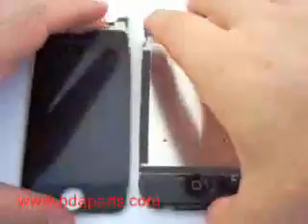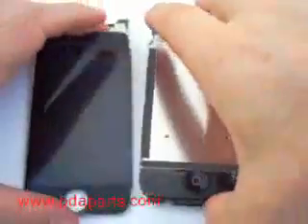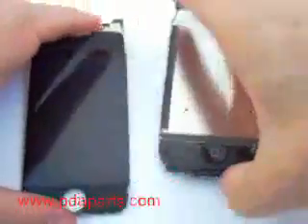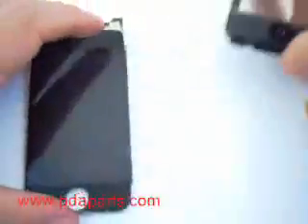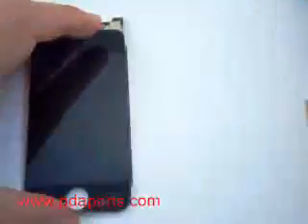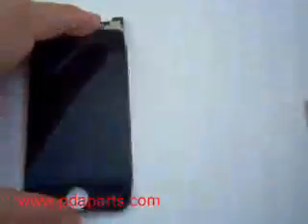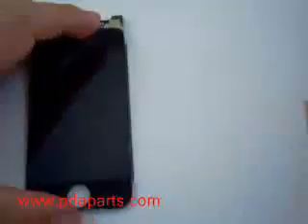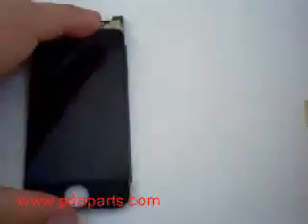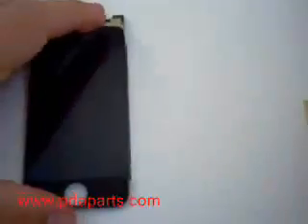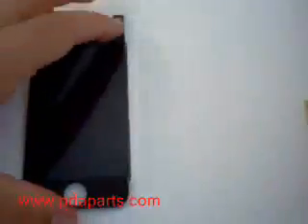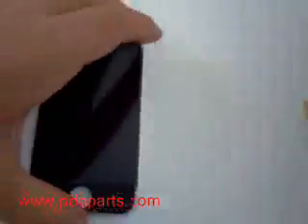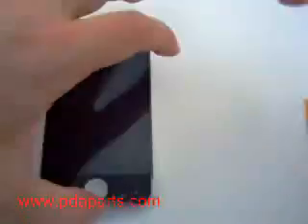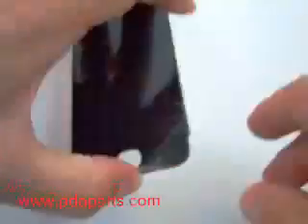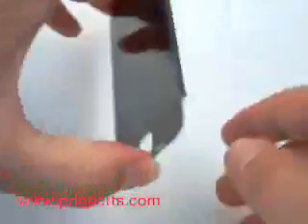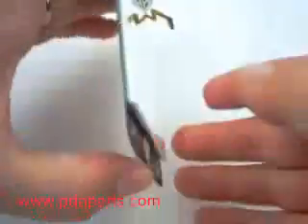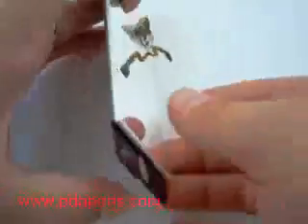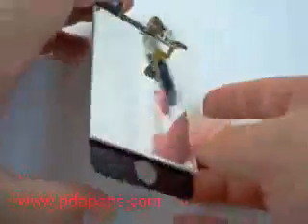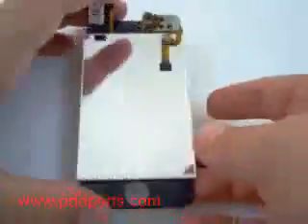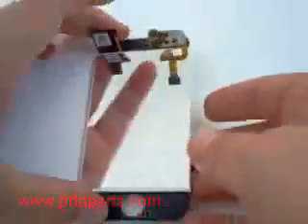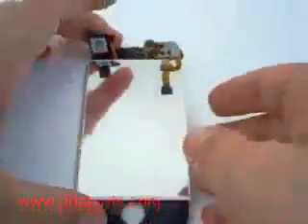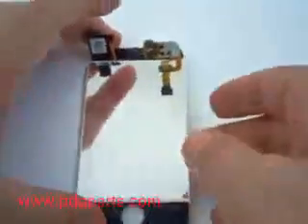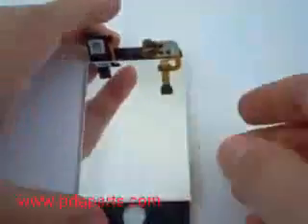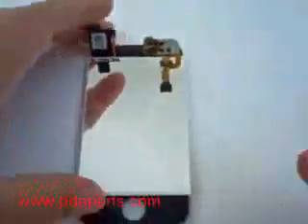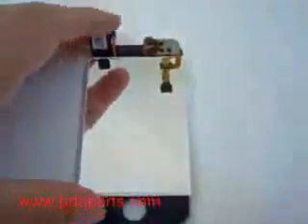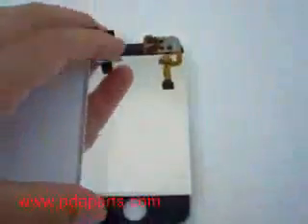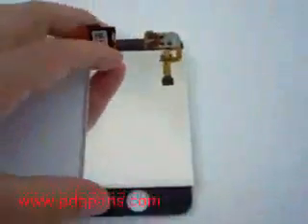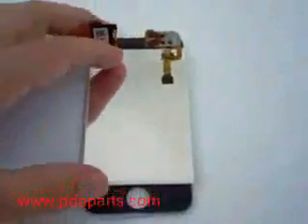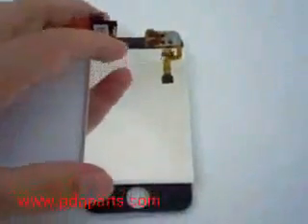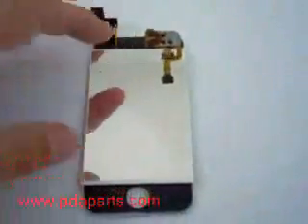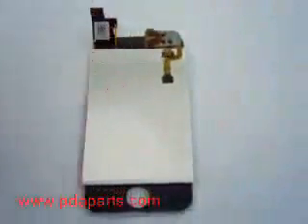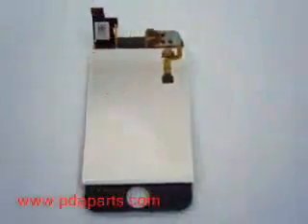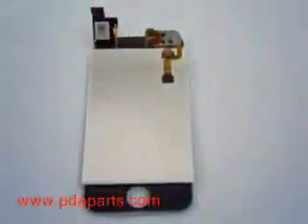There you have the iPhone take apart. Be careful — this was one of the toughest ones we have ever seen.